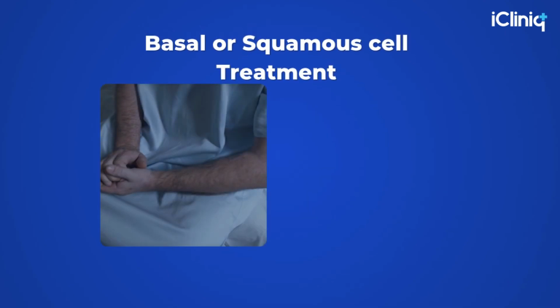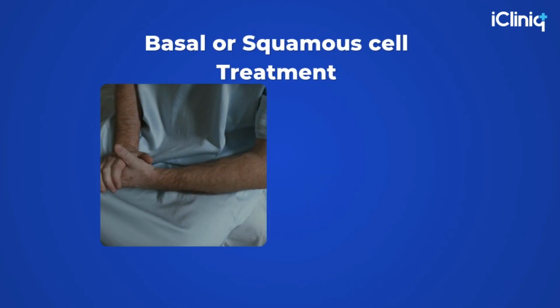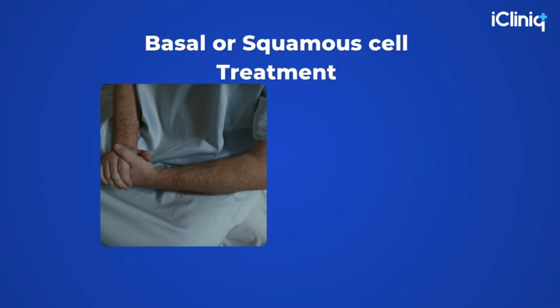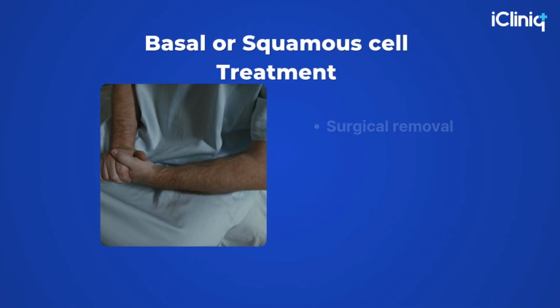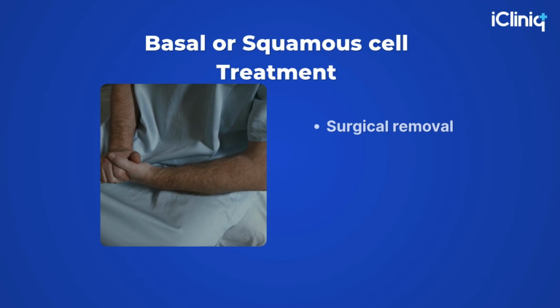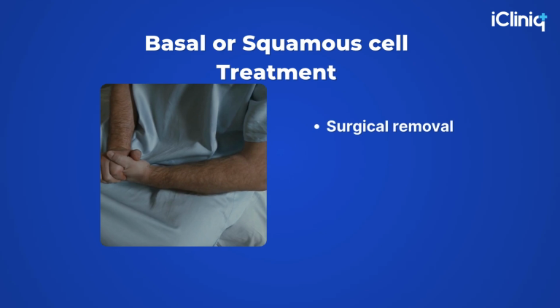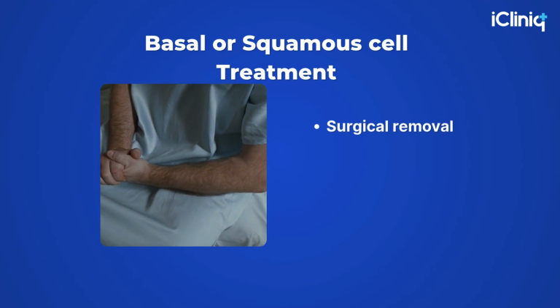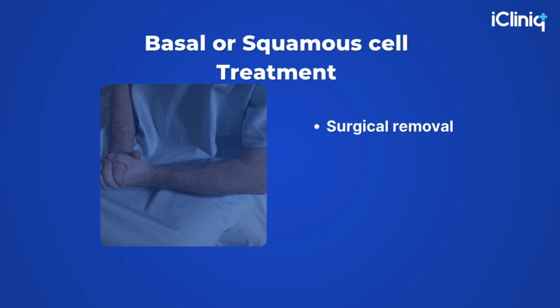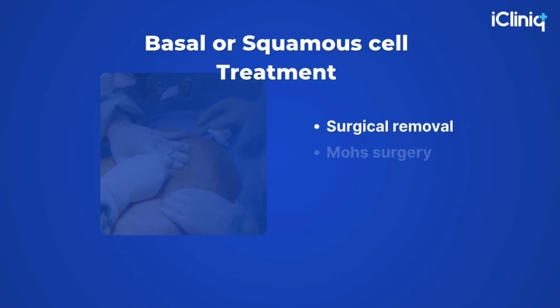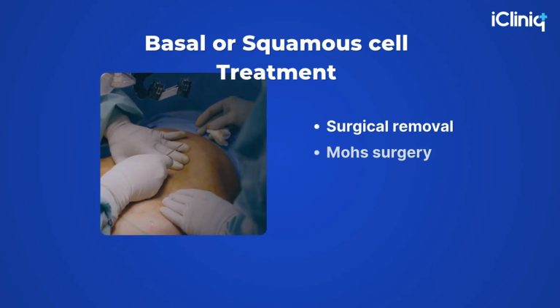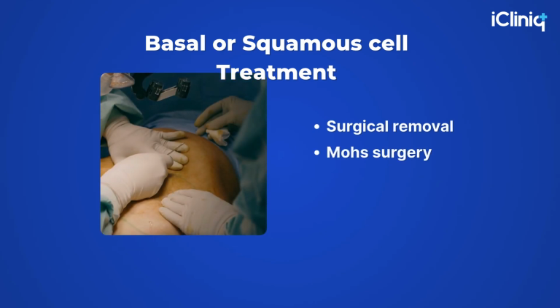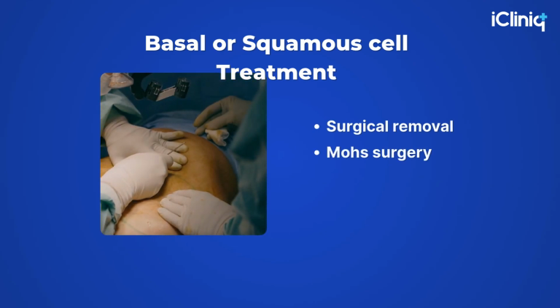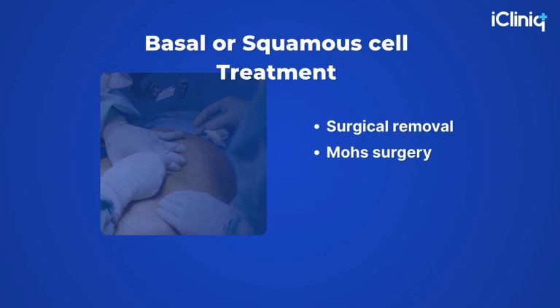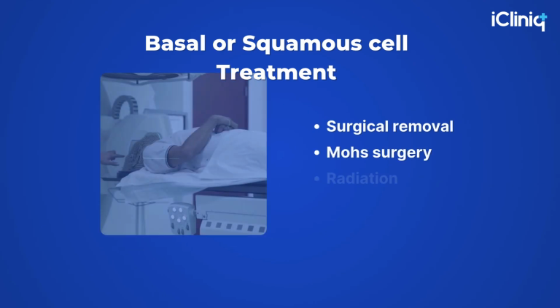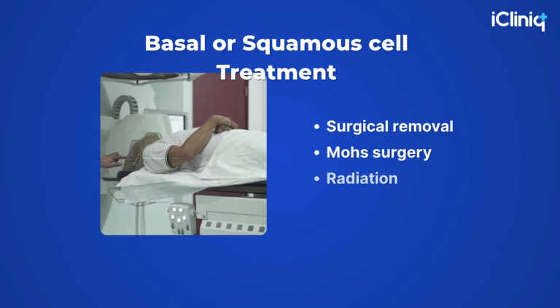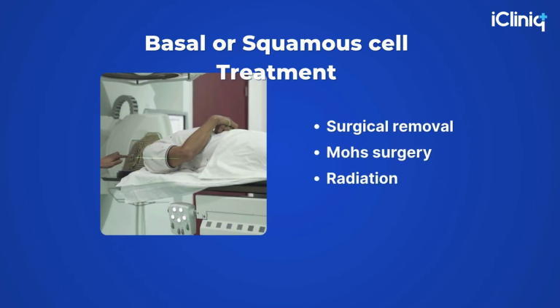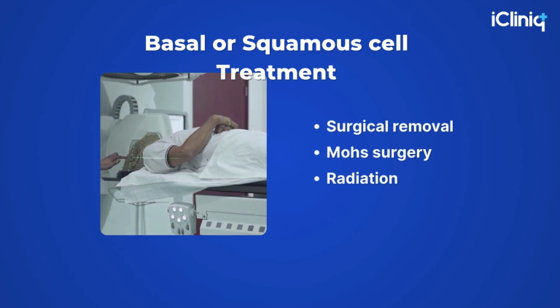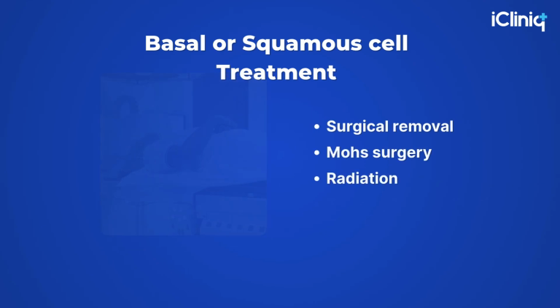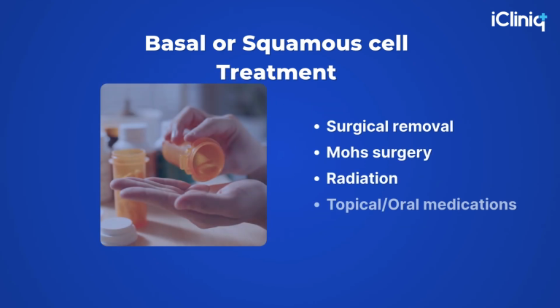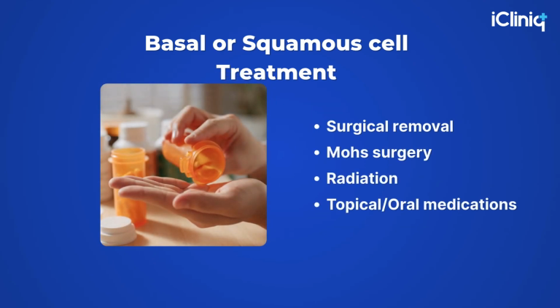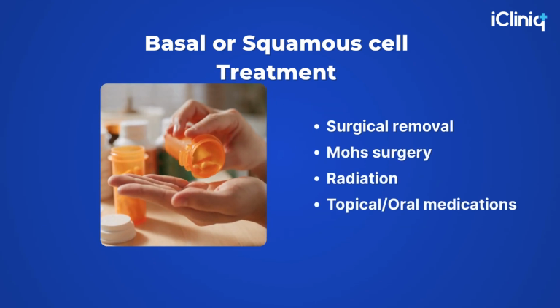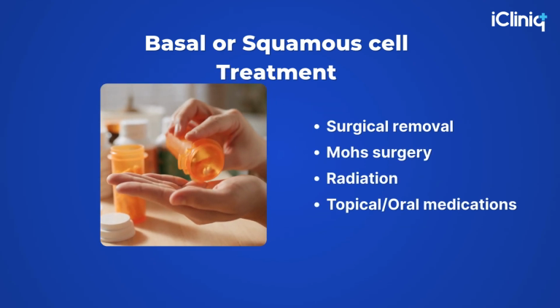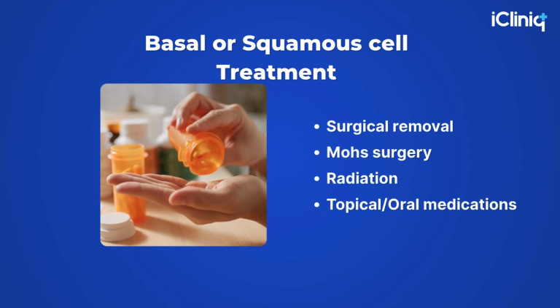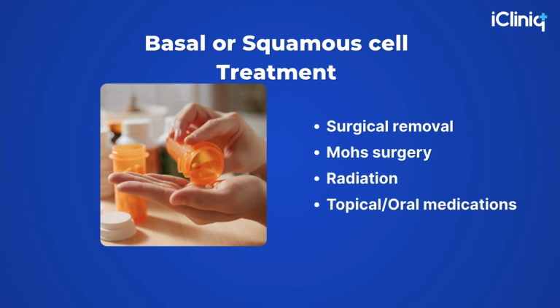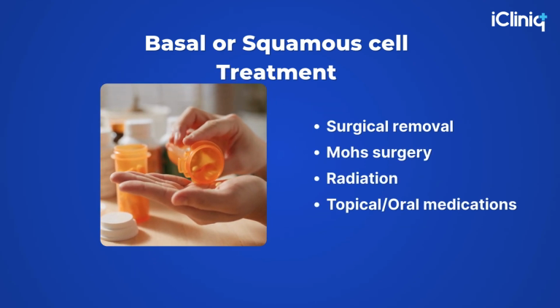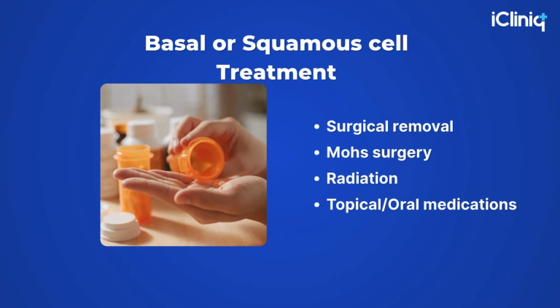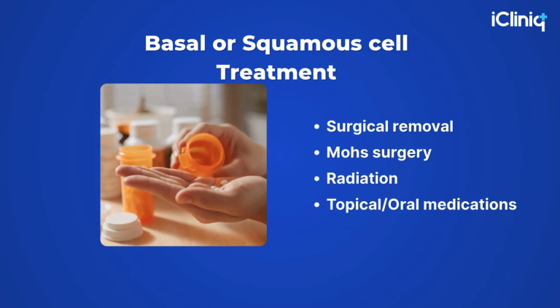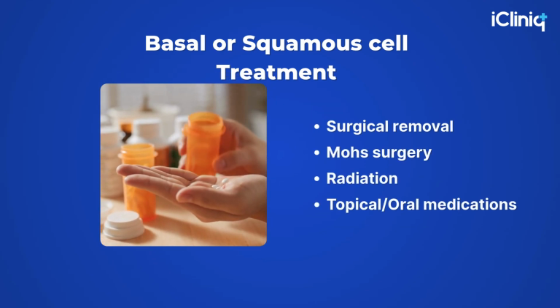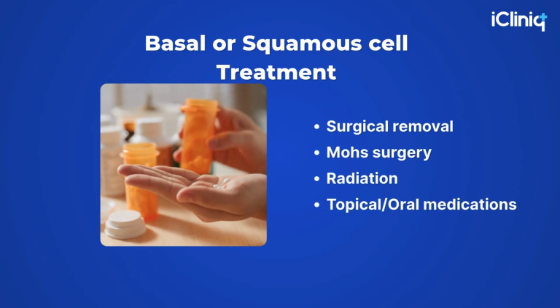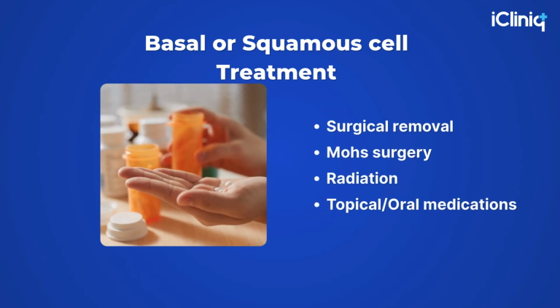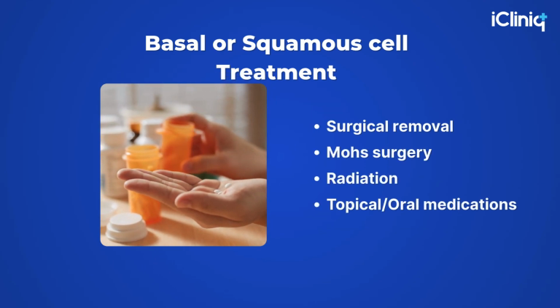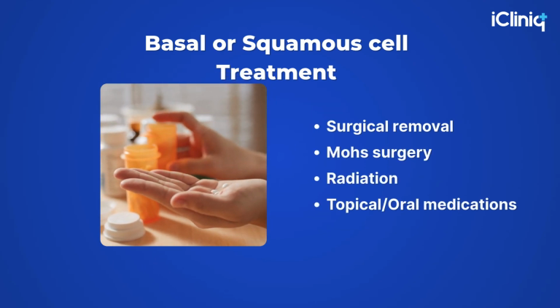For basal or squamous cell cancers, treatment usually involves surgical removal, Mohs surgery, radiation, or topical and oral medications, depending on severity.